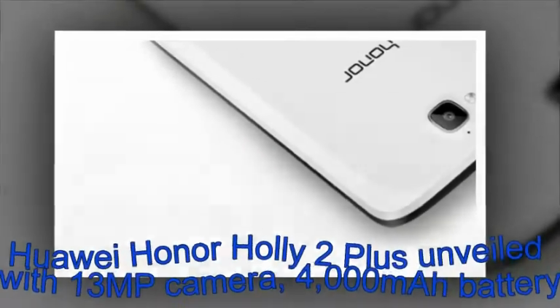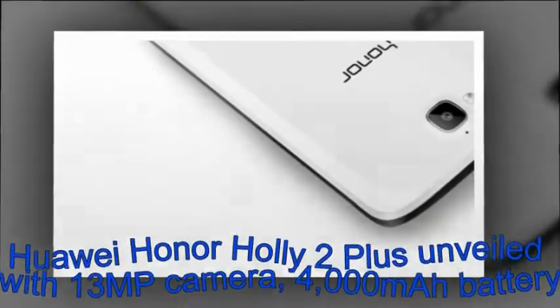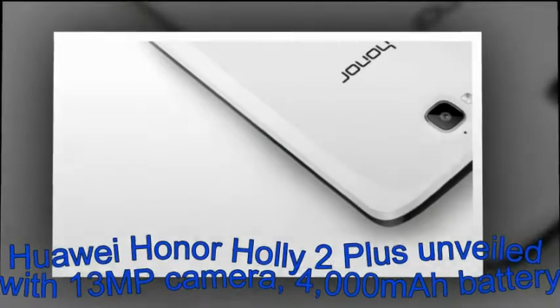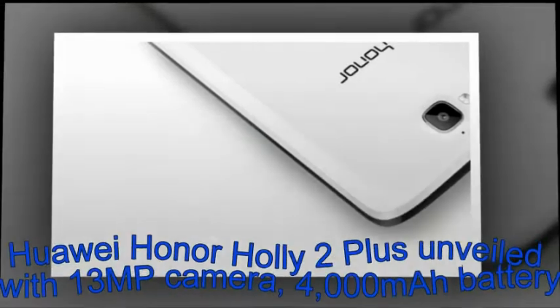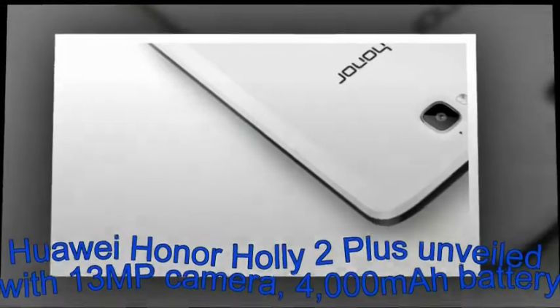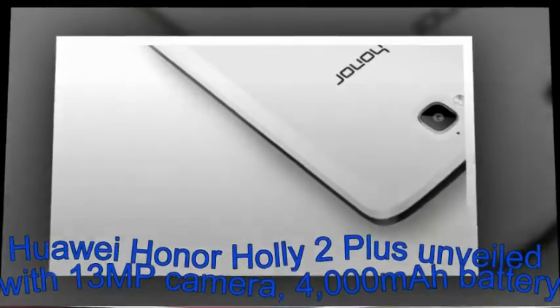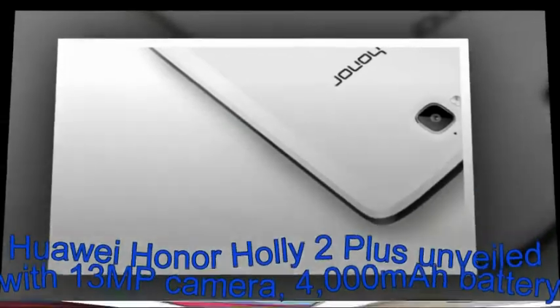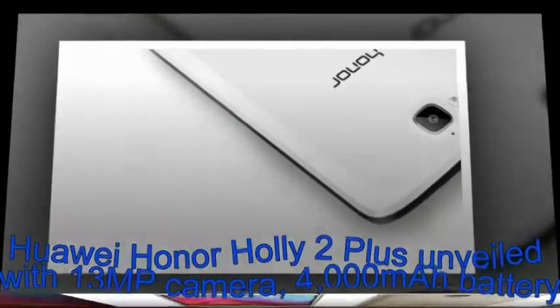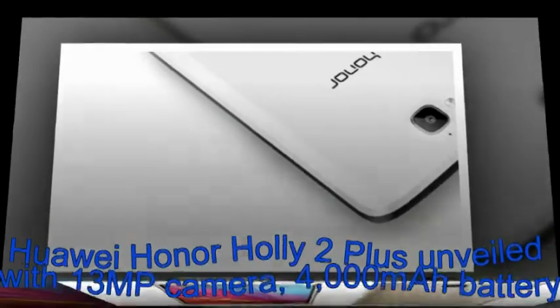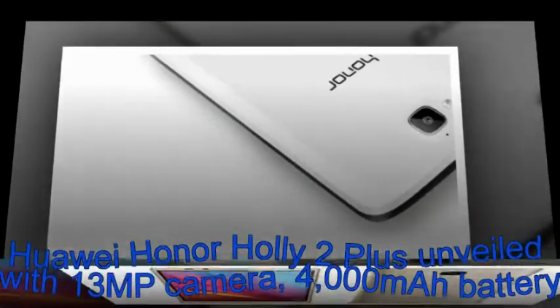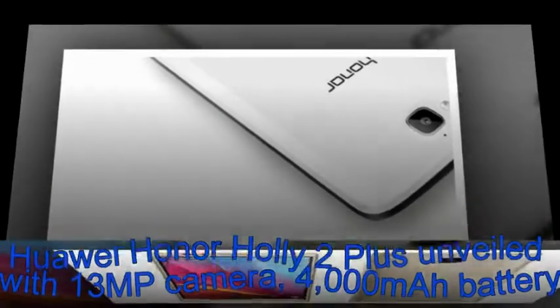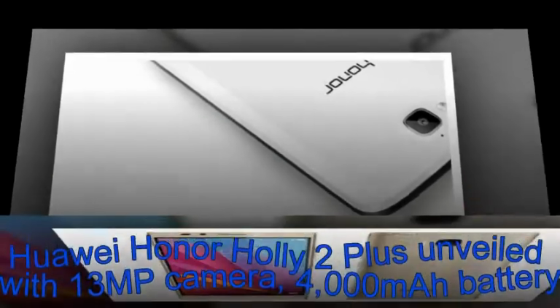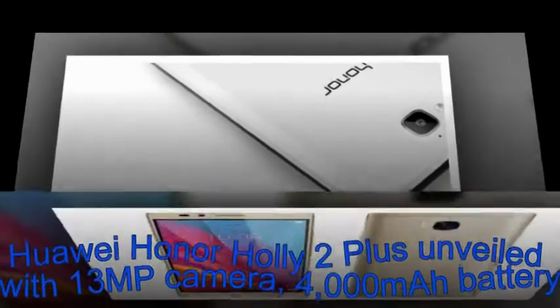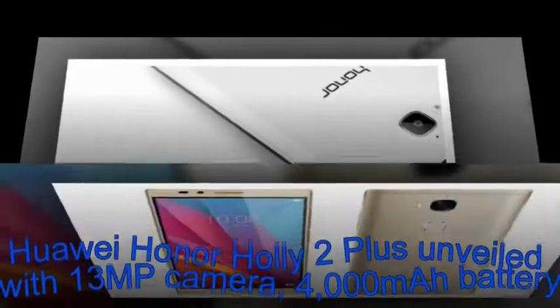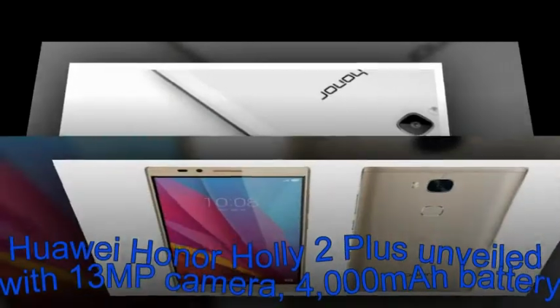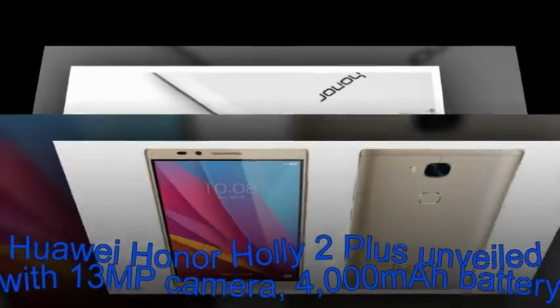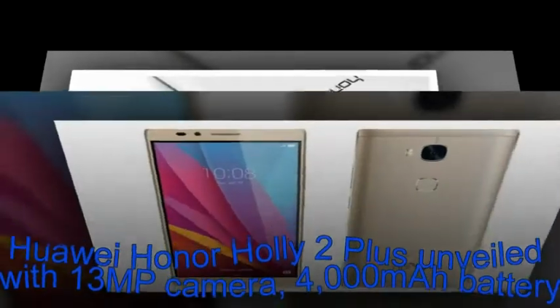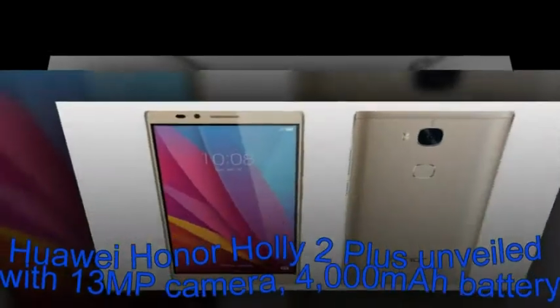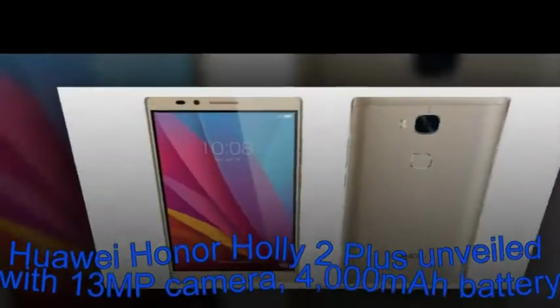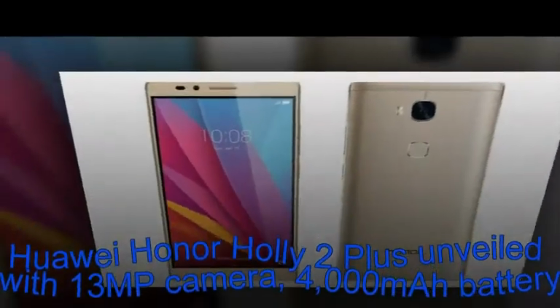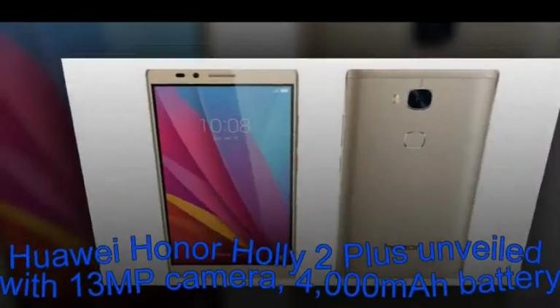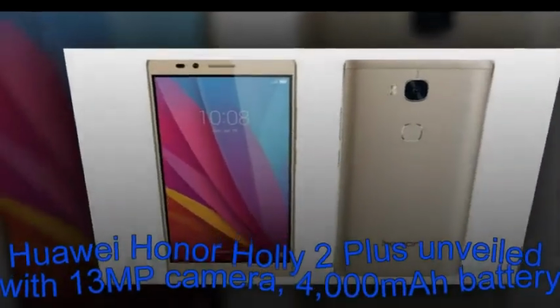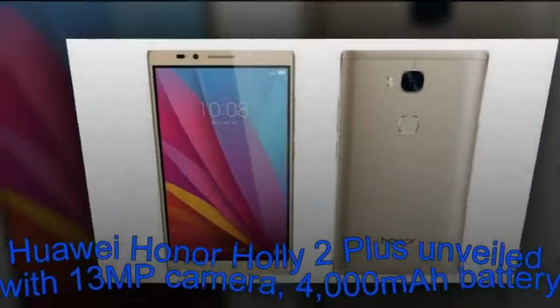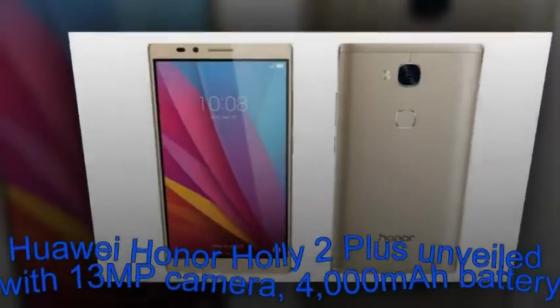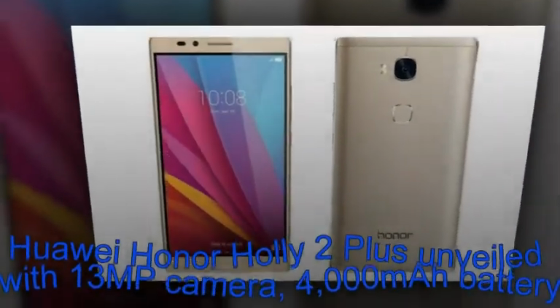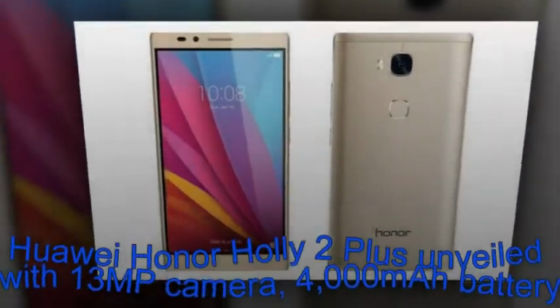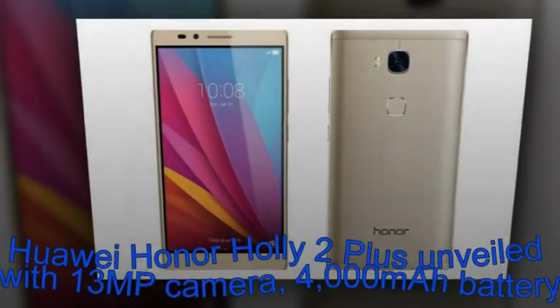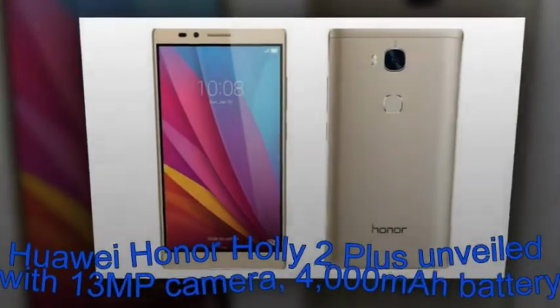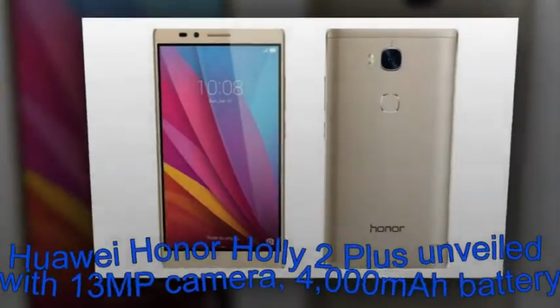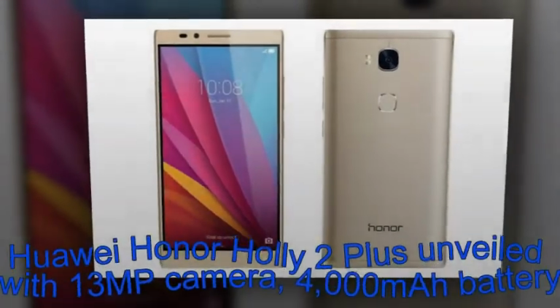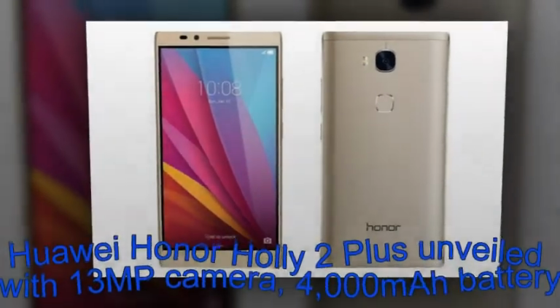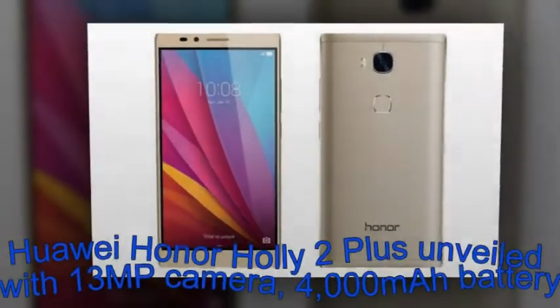Featuring texture design on its back and a polycarbonate body, the Holly 2 Plus offers dual SIM functionality.